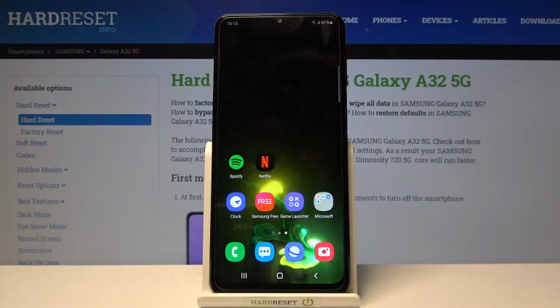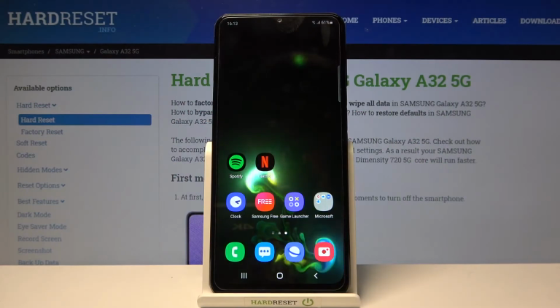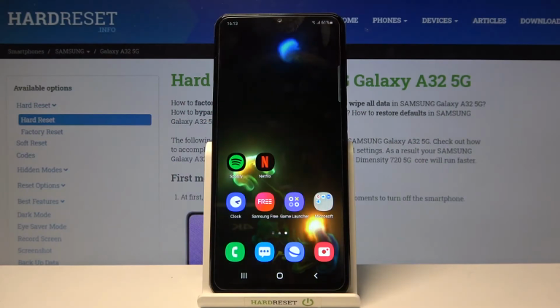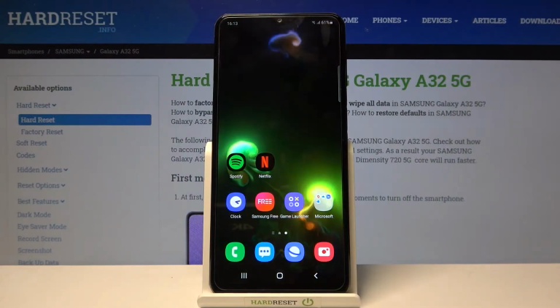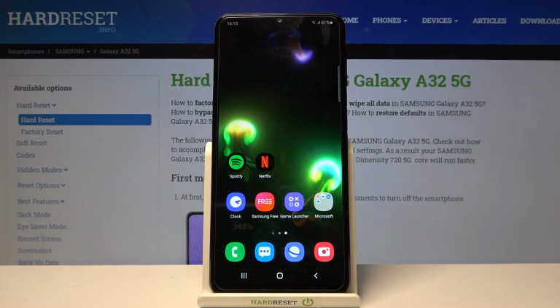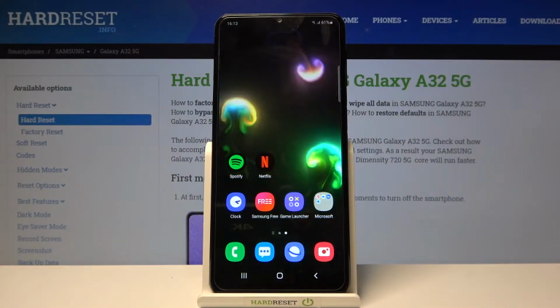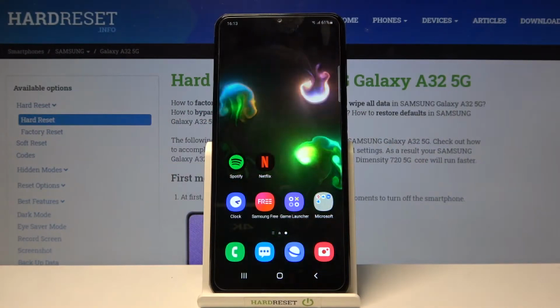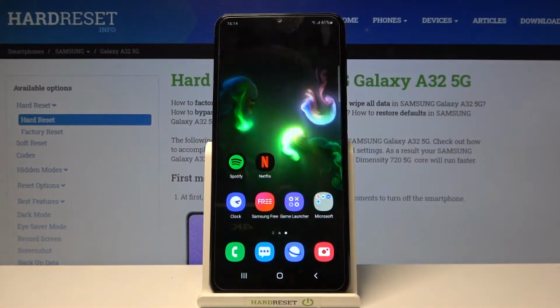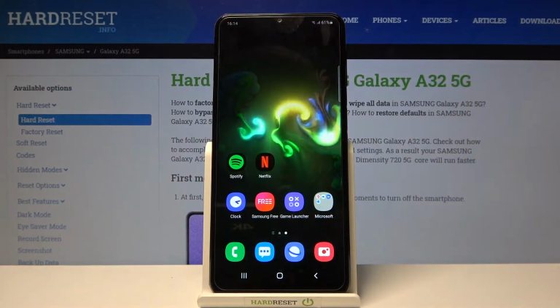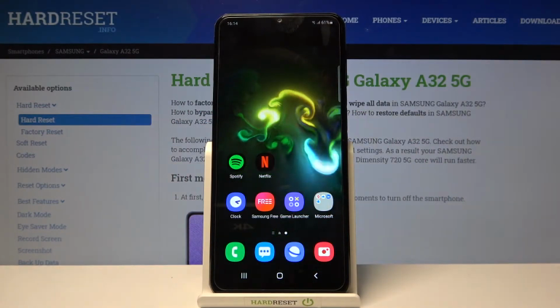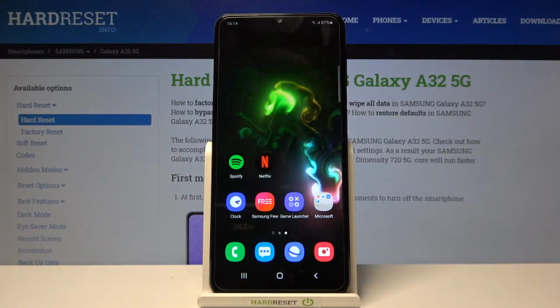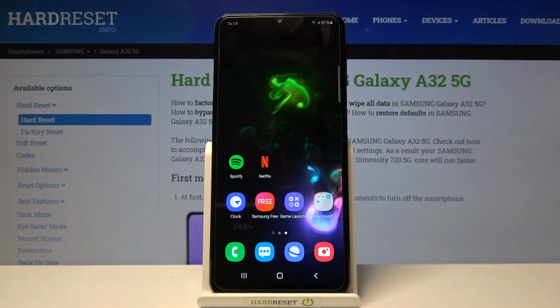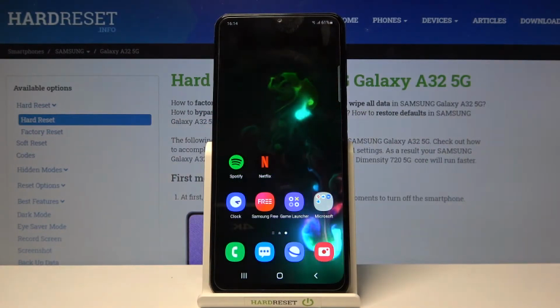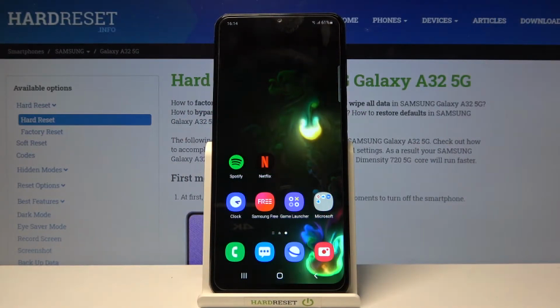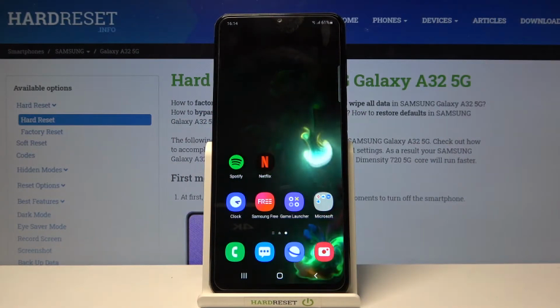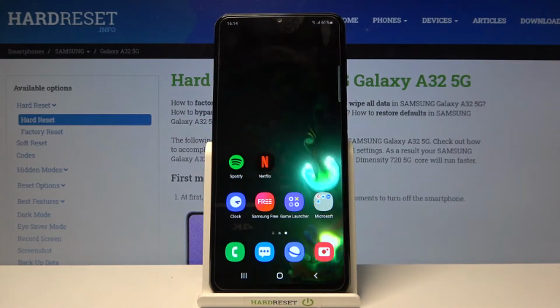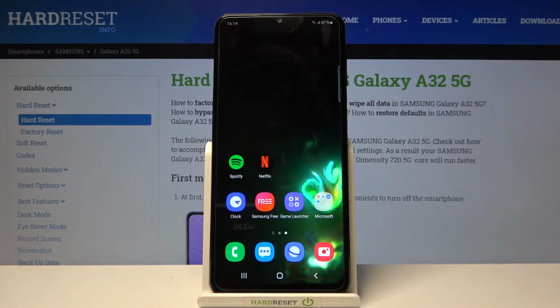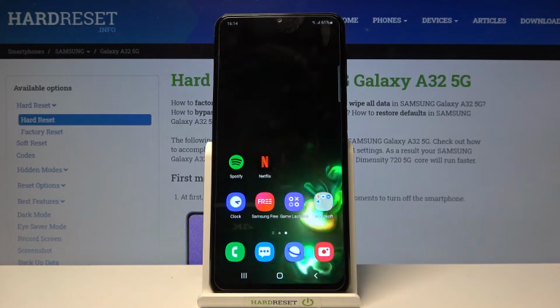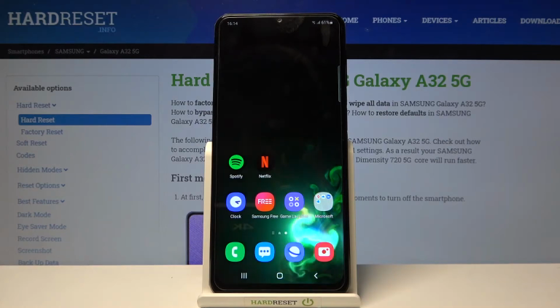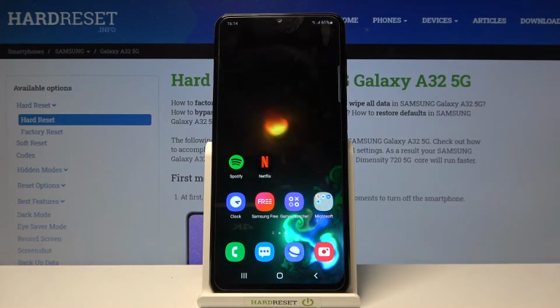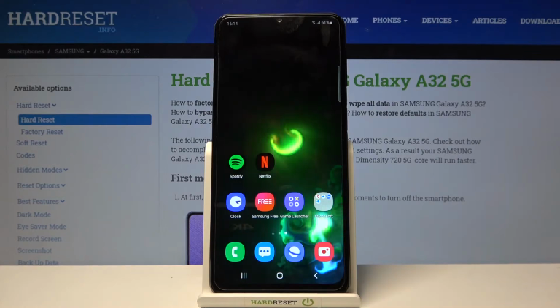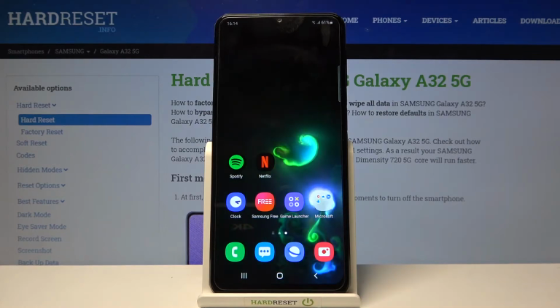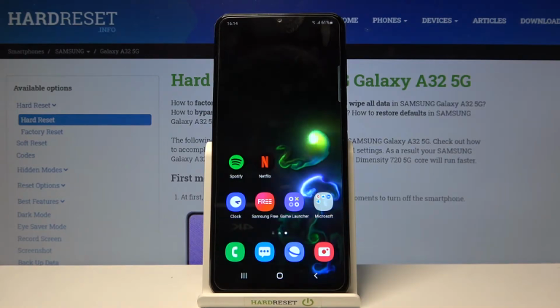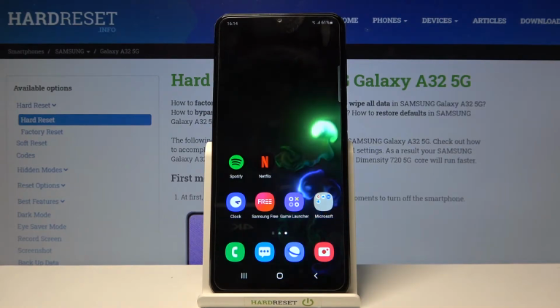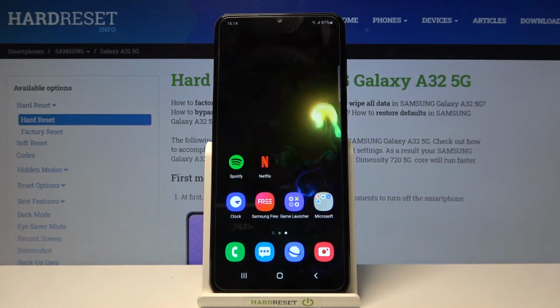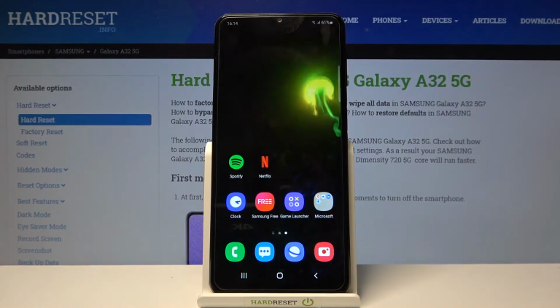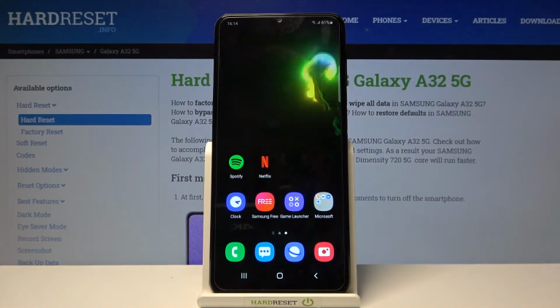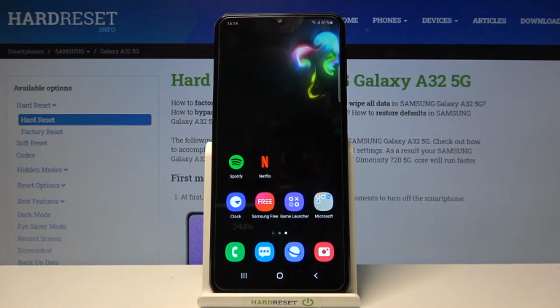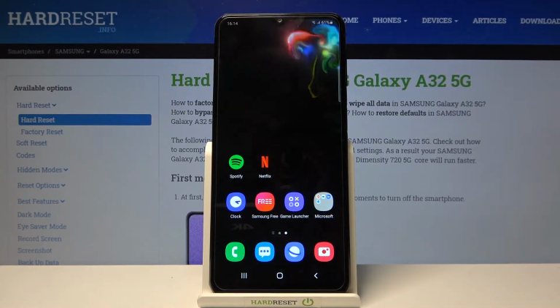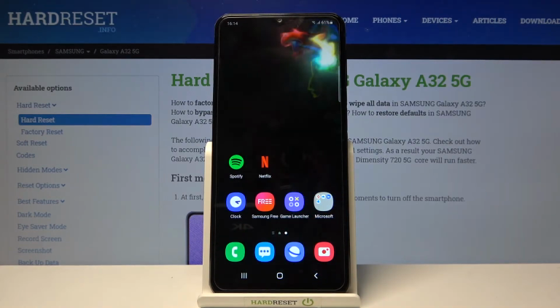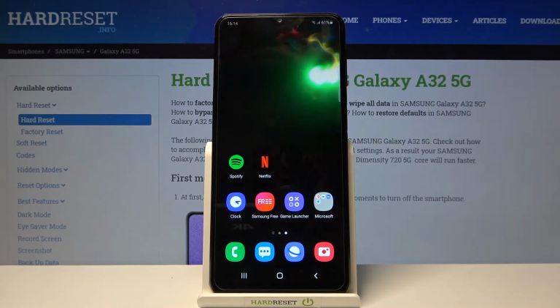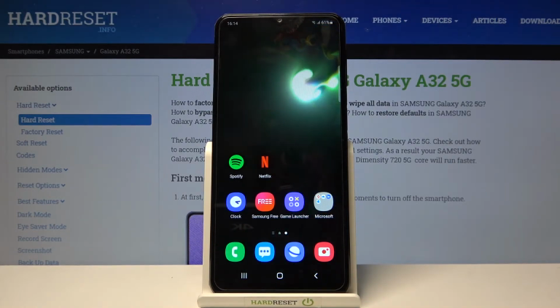Welcome, in front of me I have the Samsung Galaxy A32 5G and today I'll show you how to improve the face lock speed.